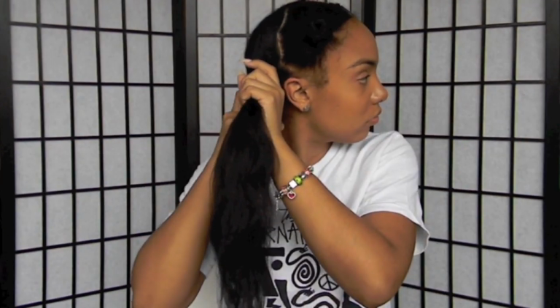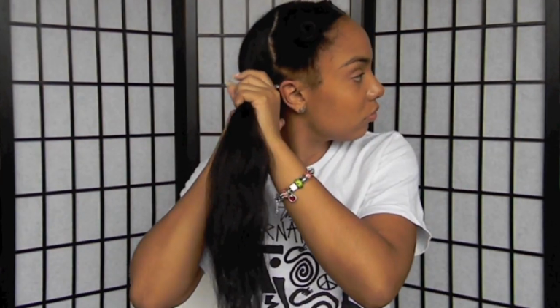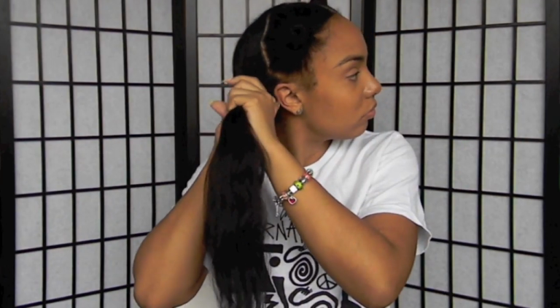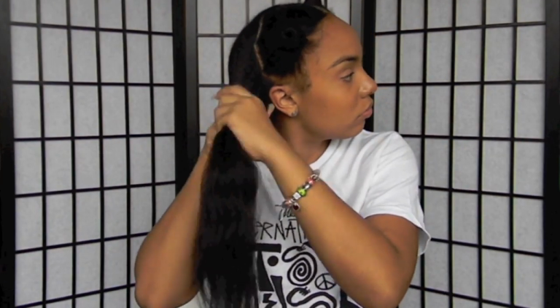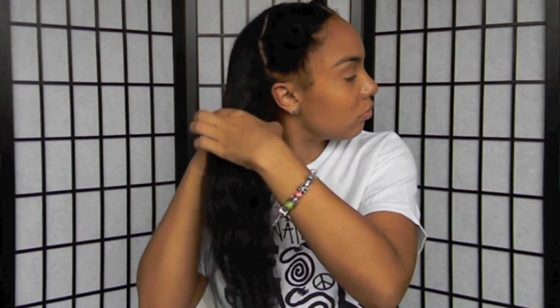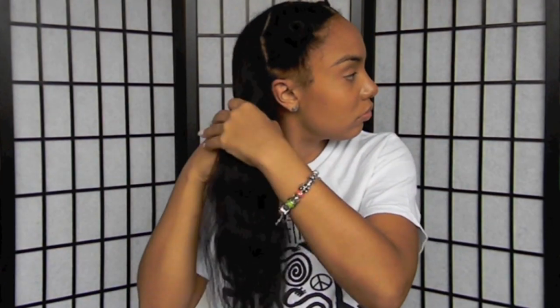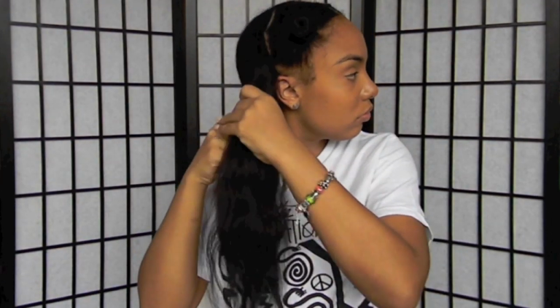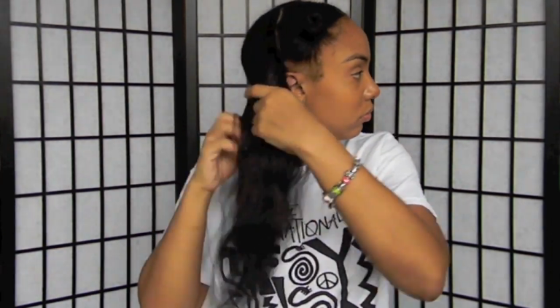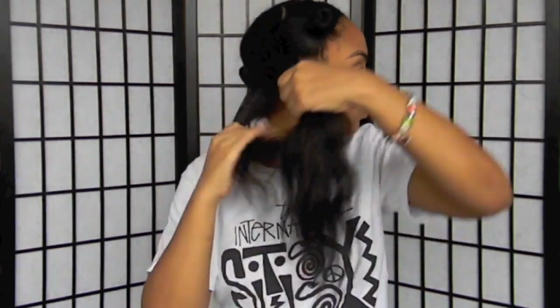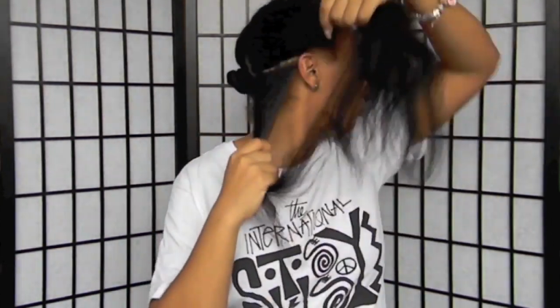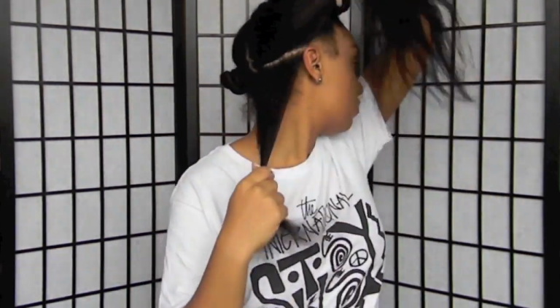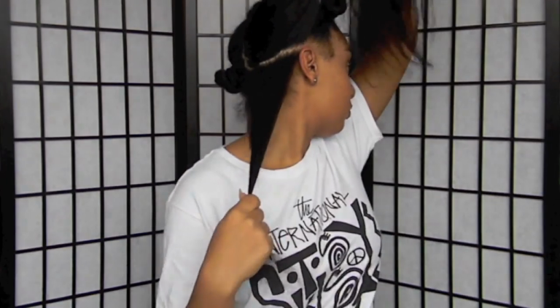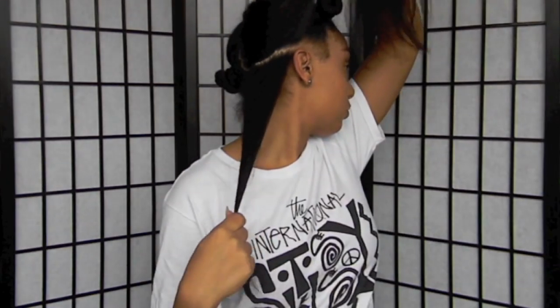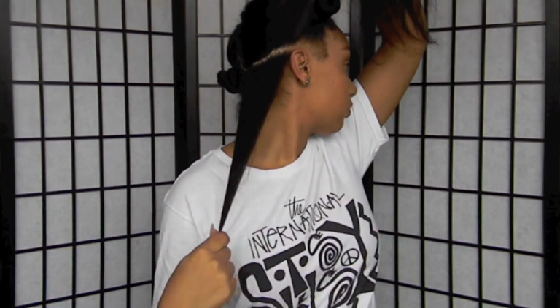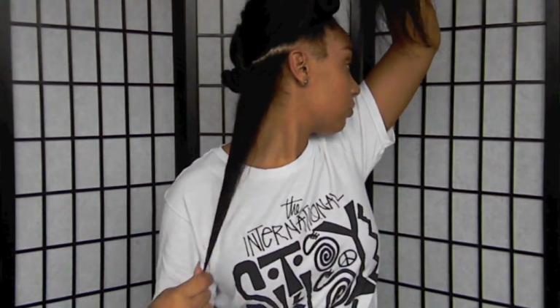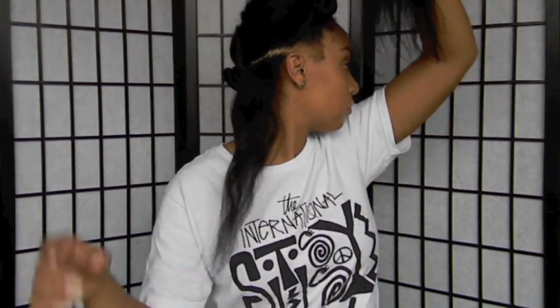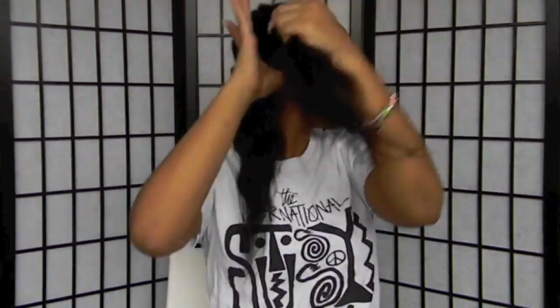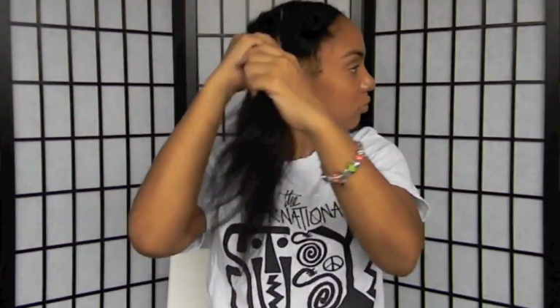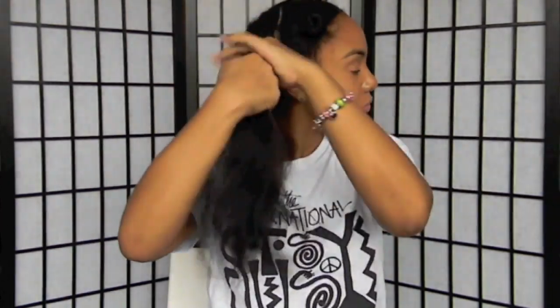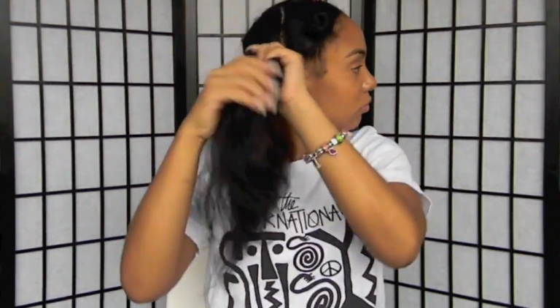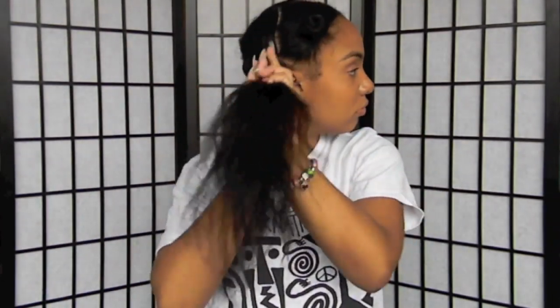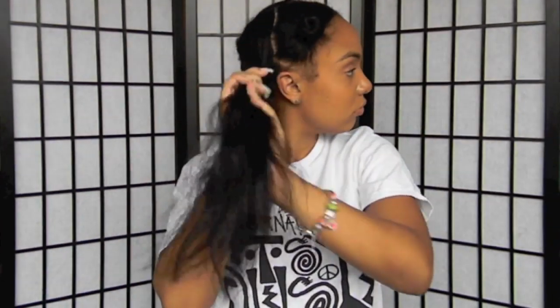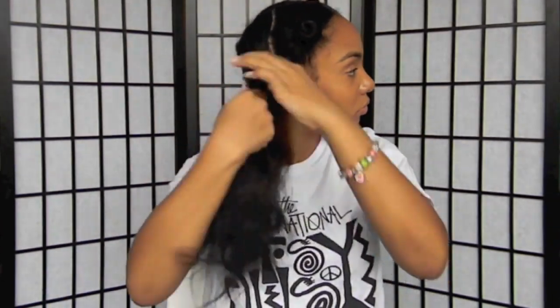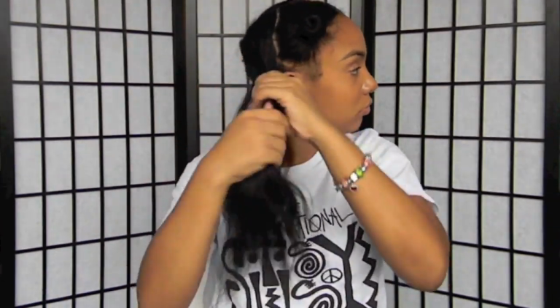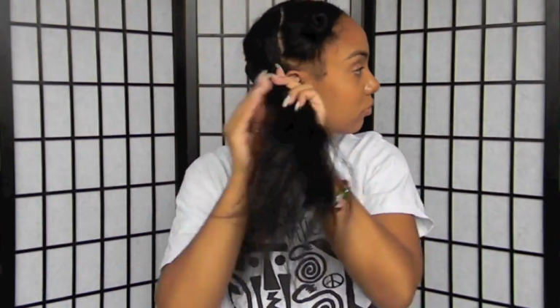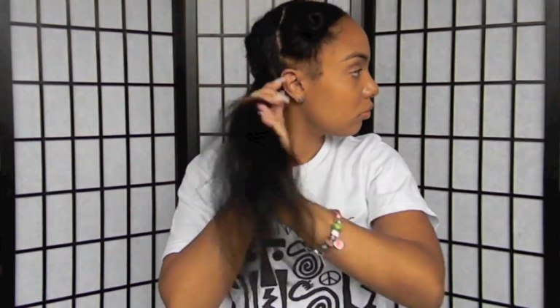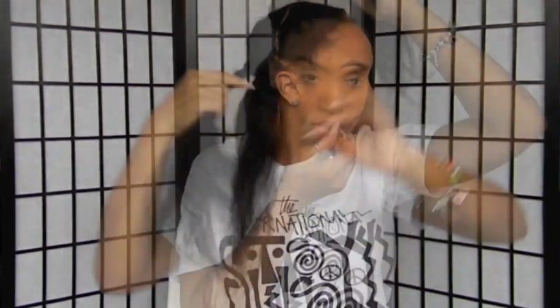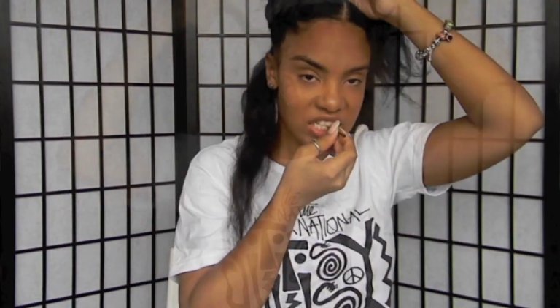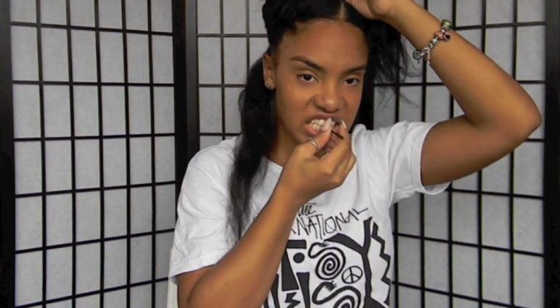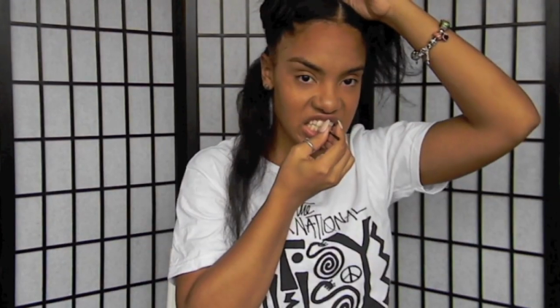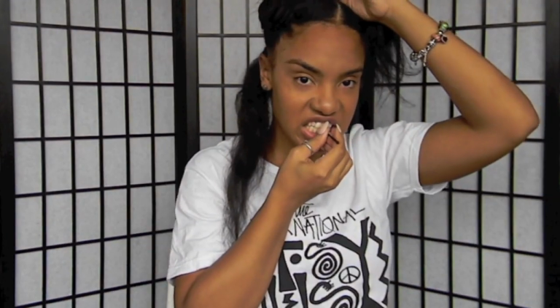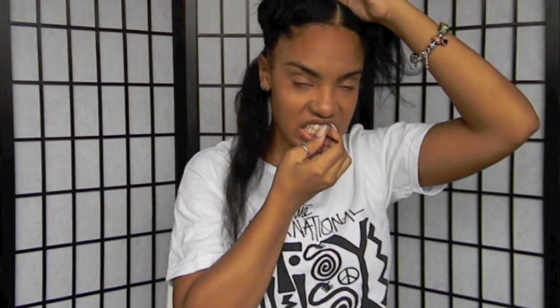I always start curling my hair from the back and then I just work my way all the way up to the front.